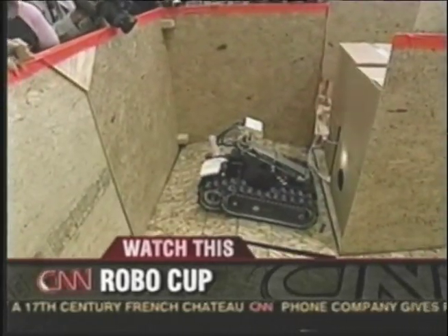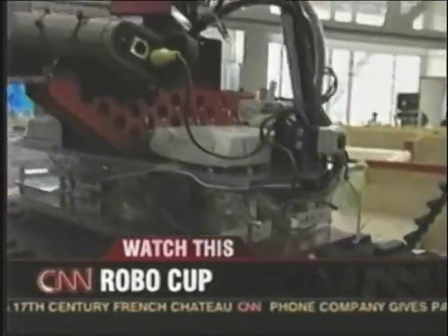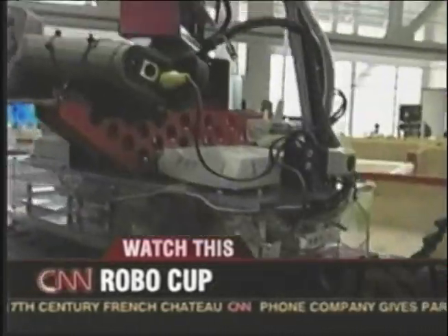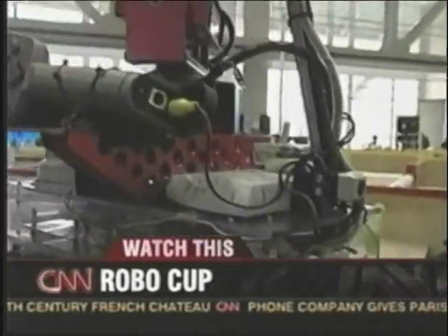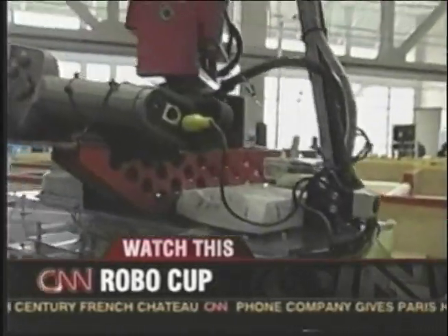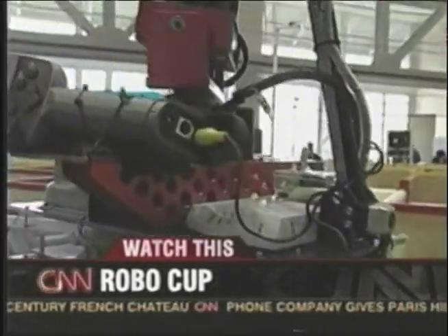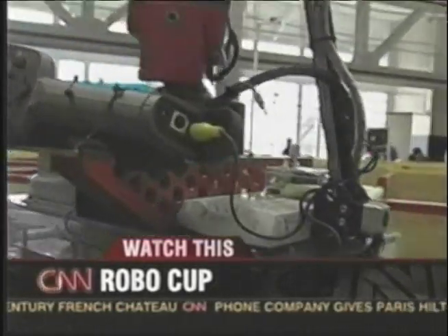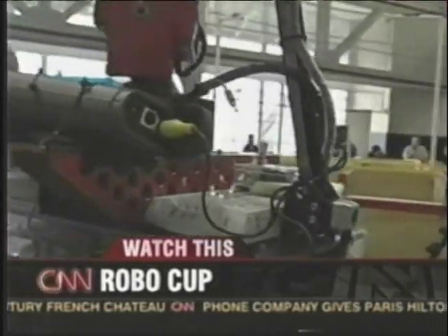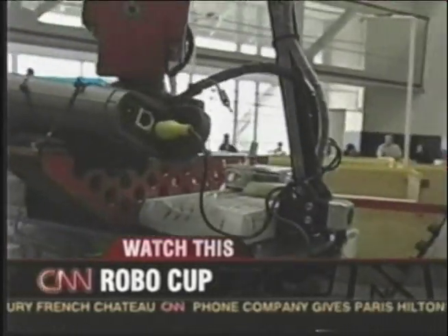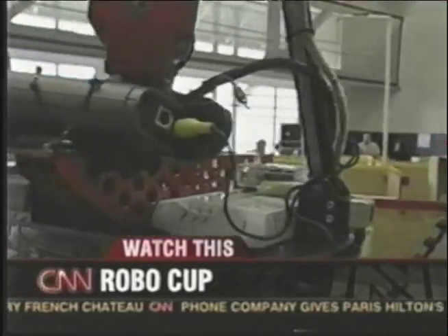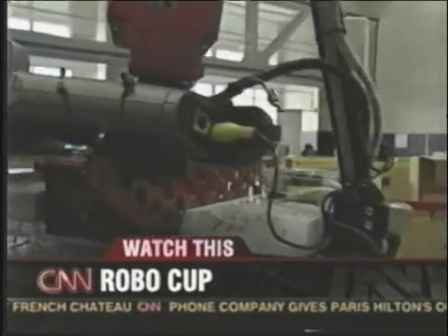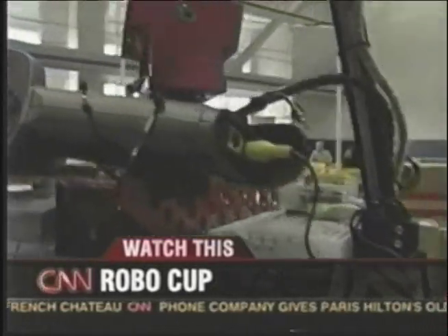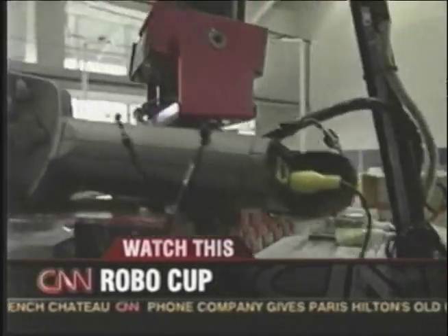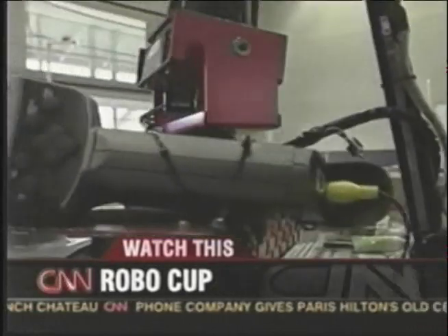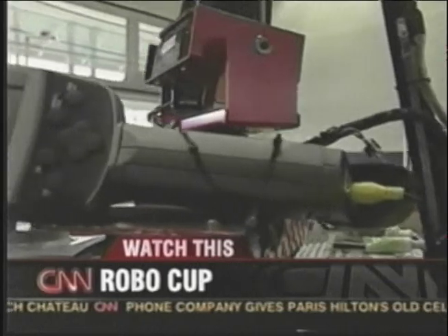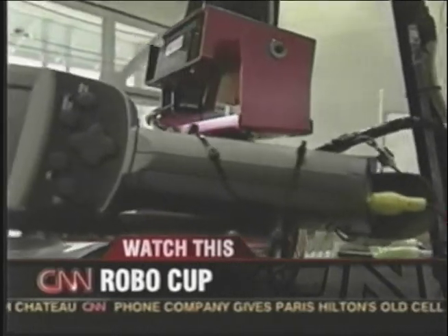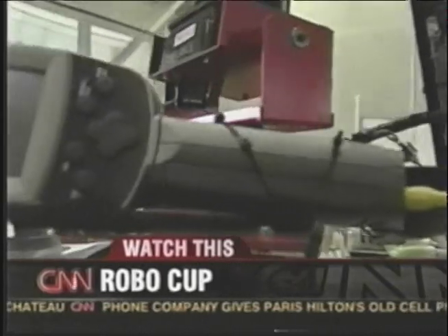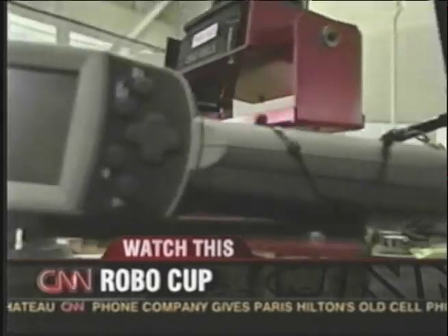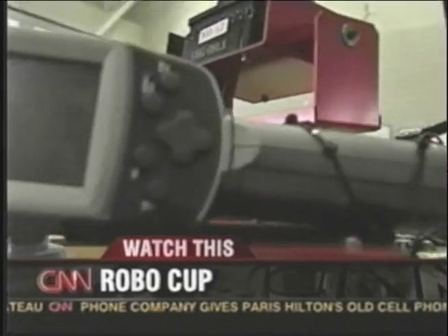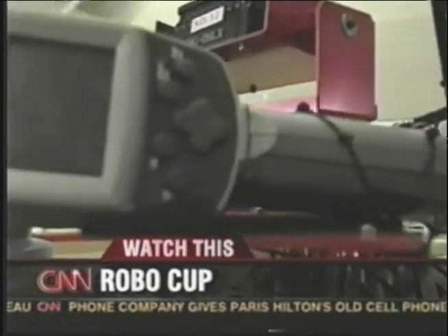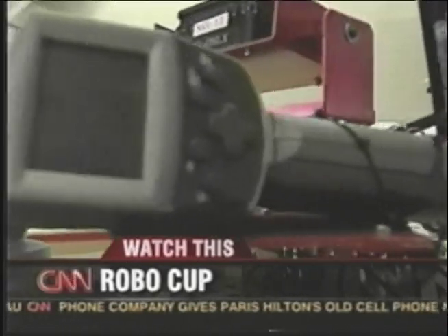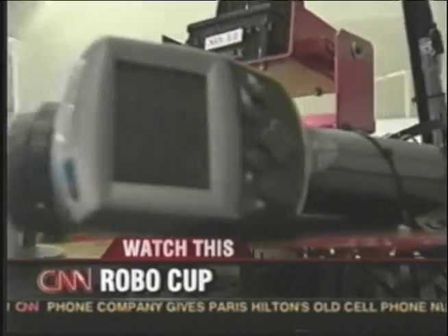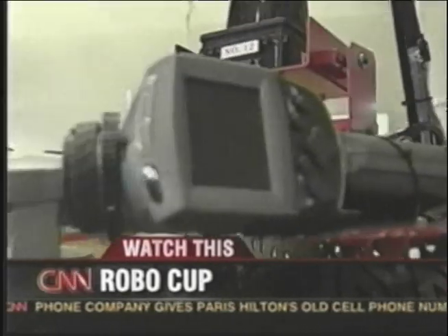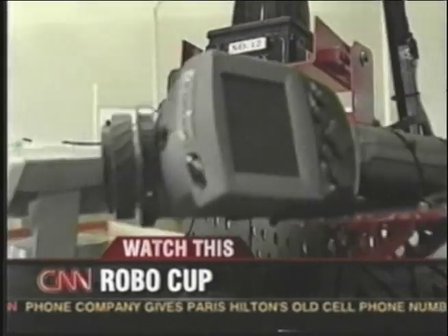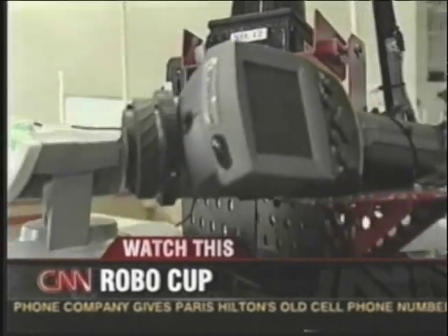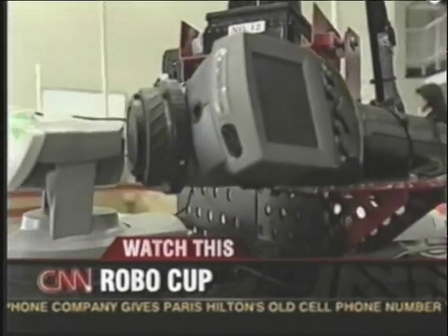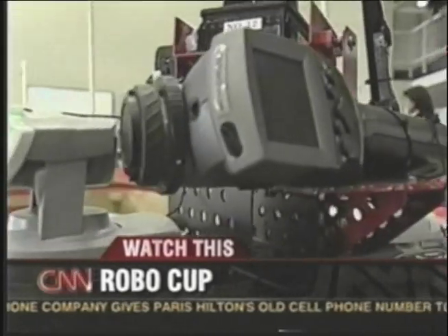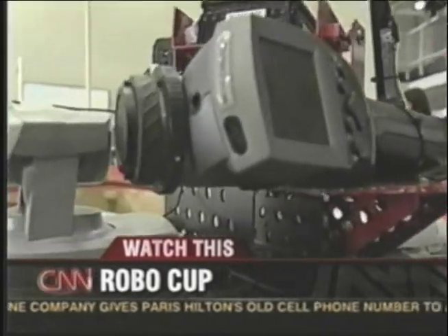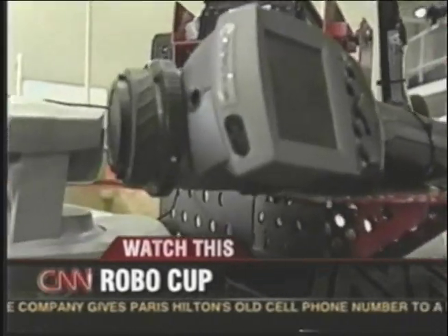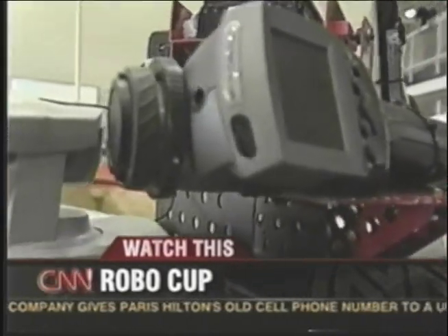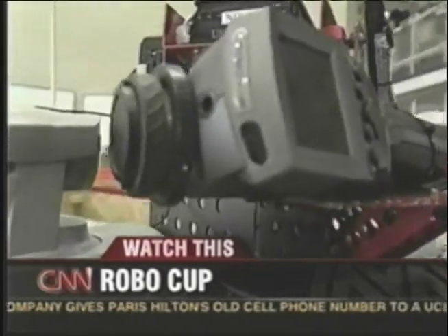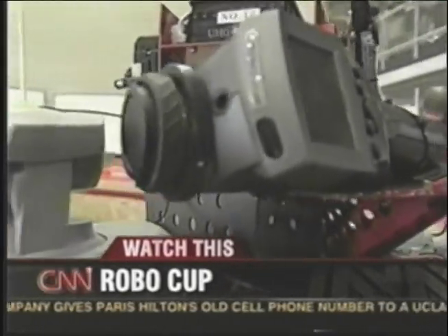This robot has many, many sensors. This robot is from the Japan United team. It's got cameras and laser sensors.